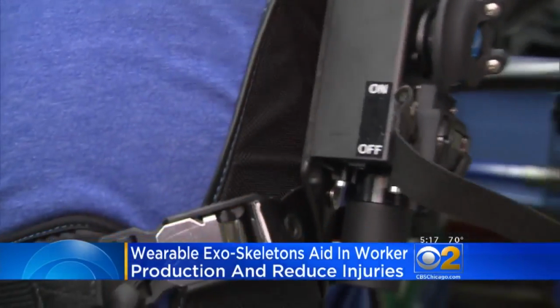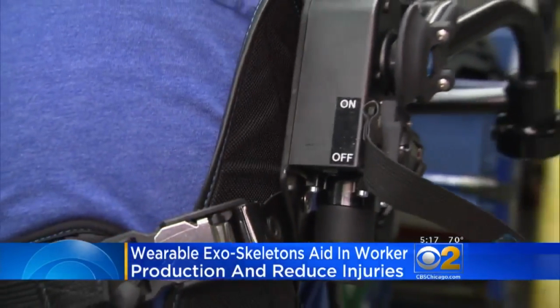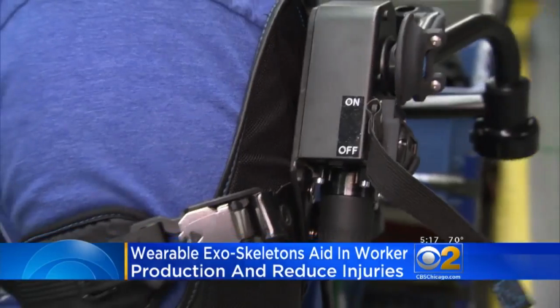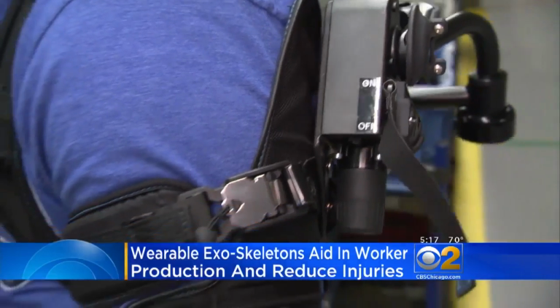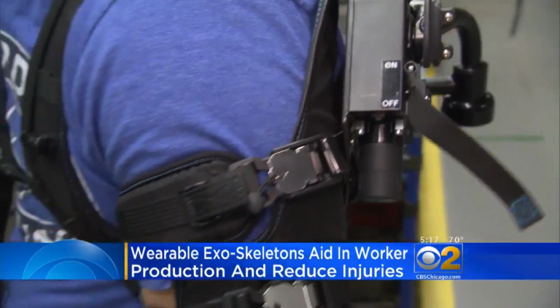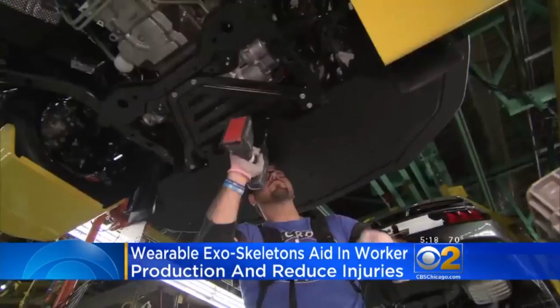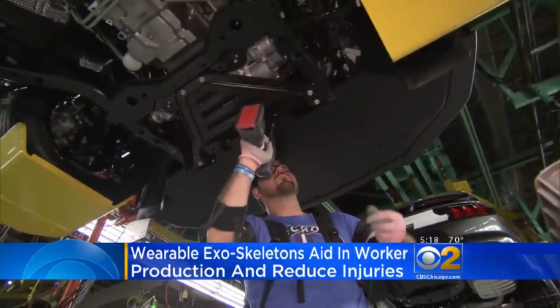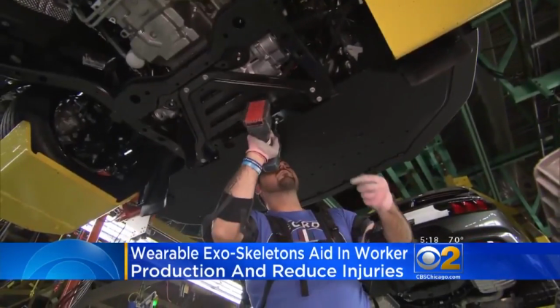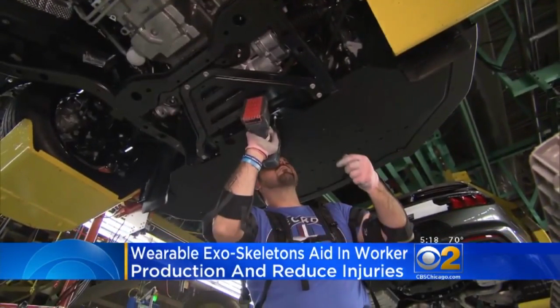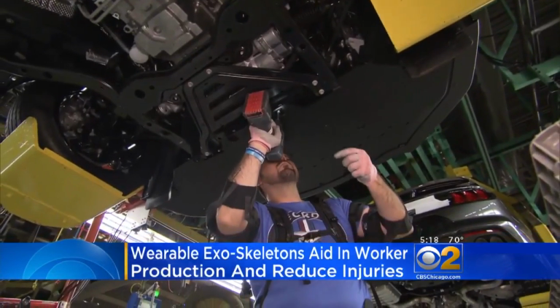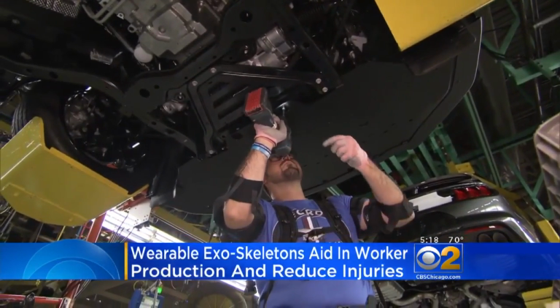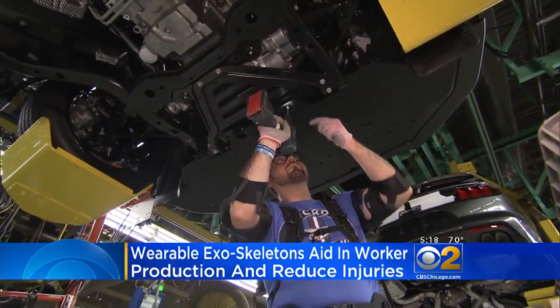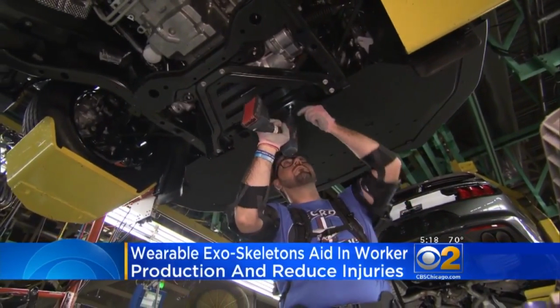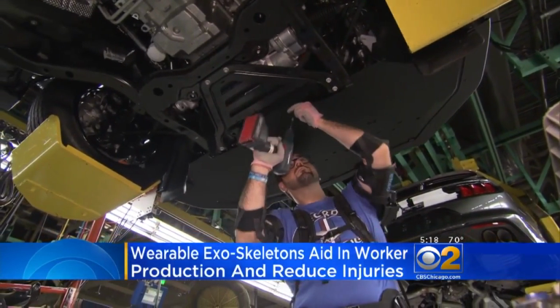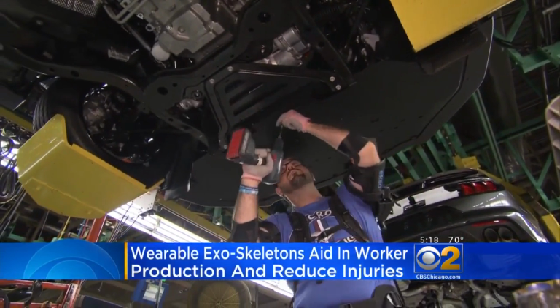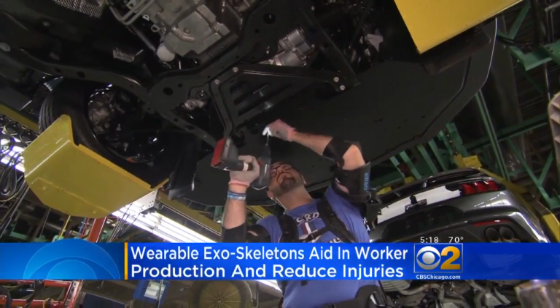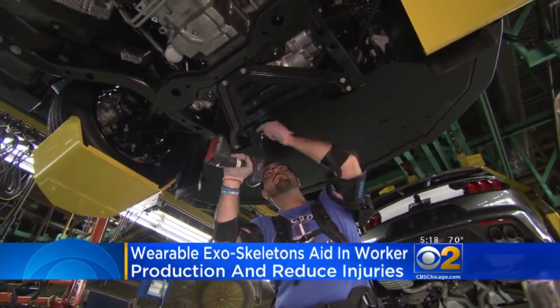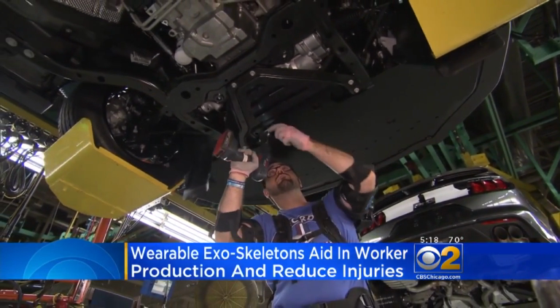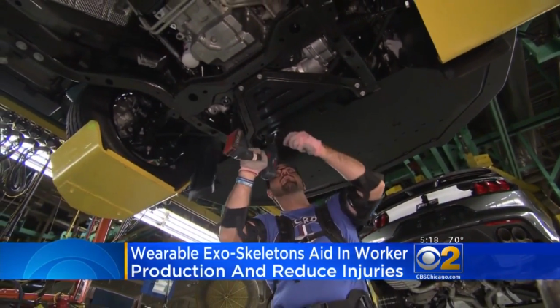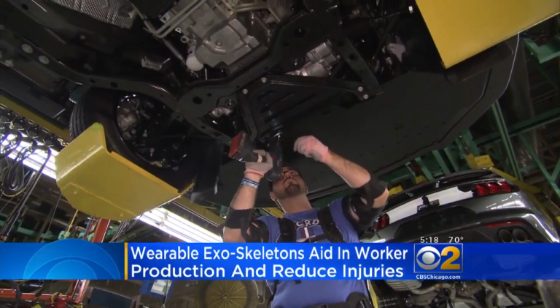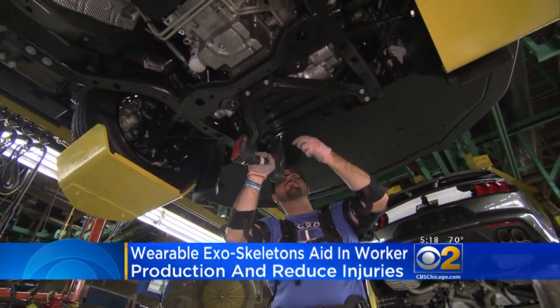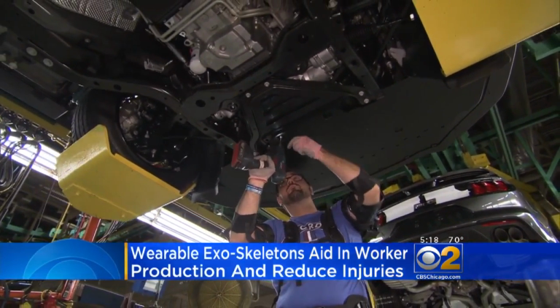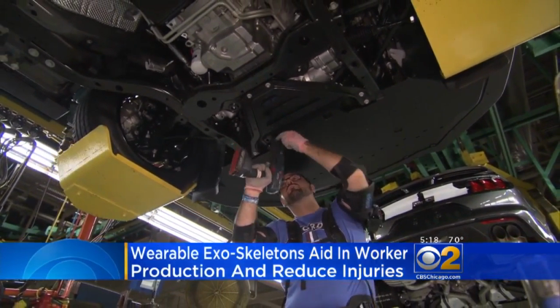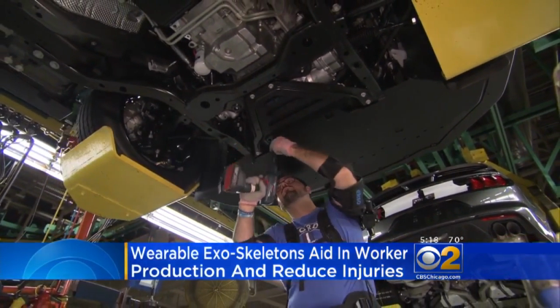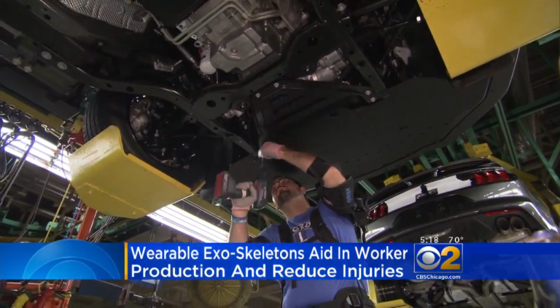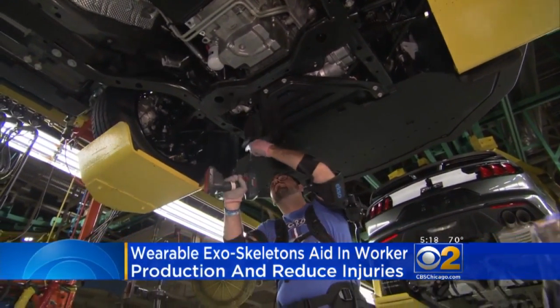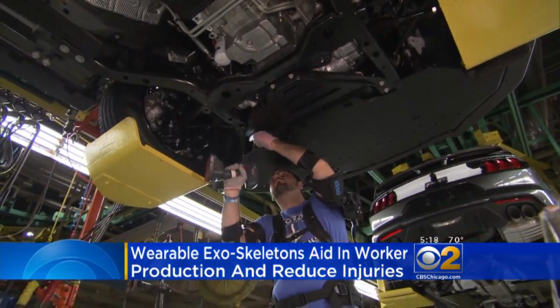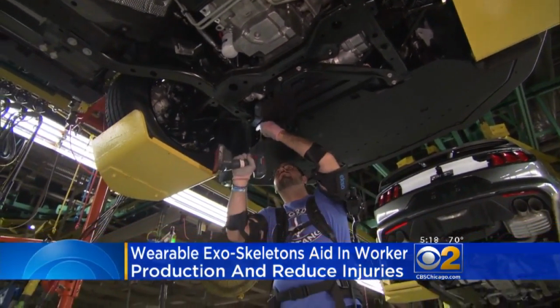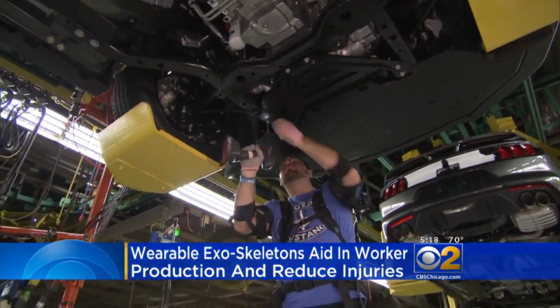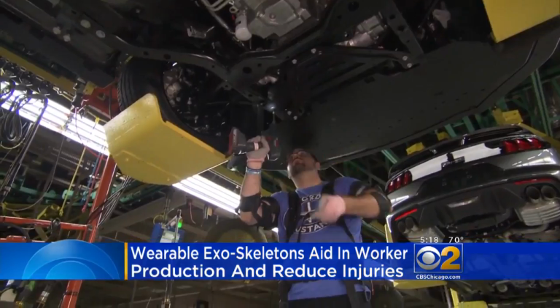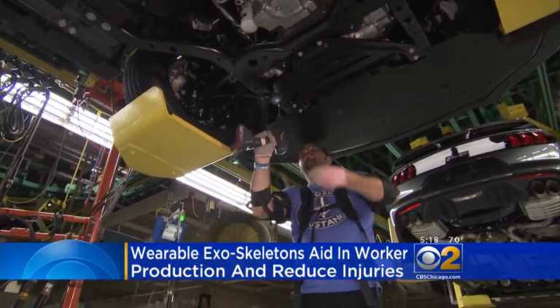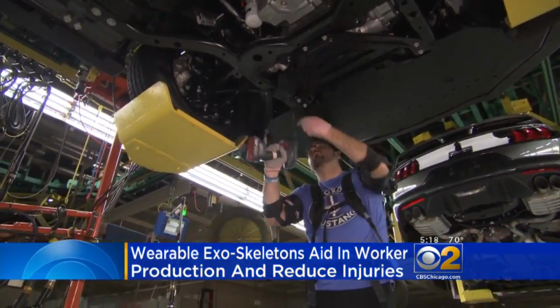Chicago-based Boeing has been evaluating the suits and believes they could be standard issue for assembly line workers one day.